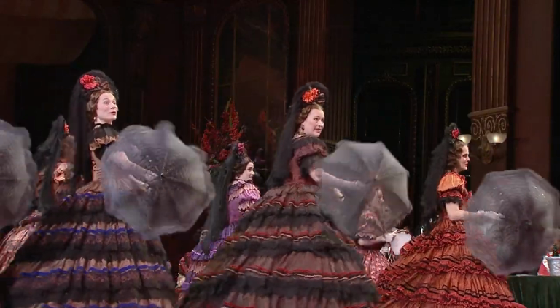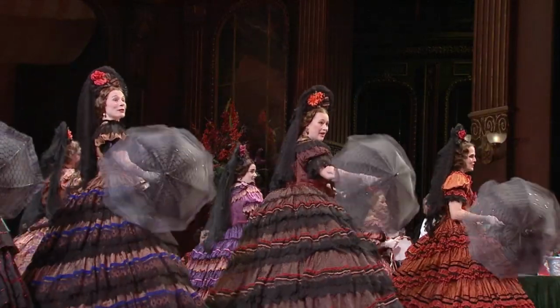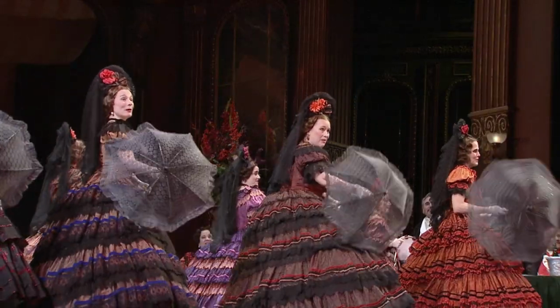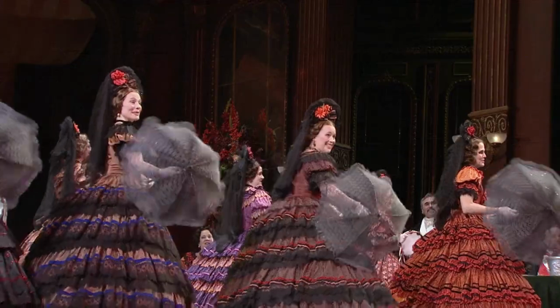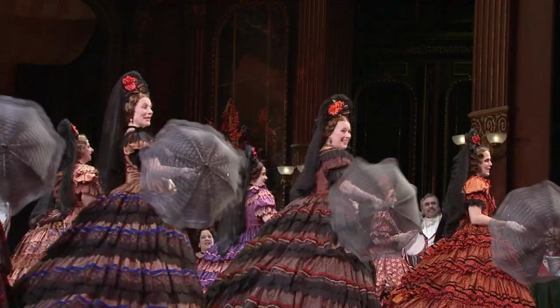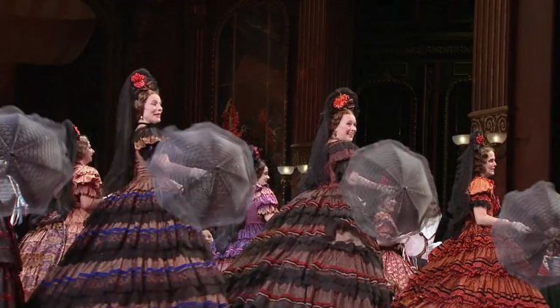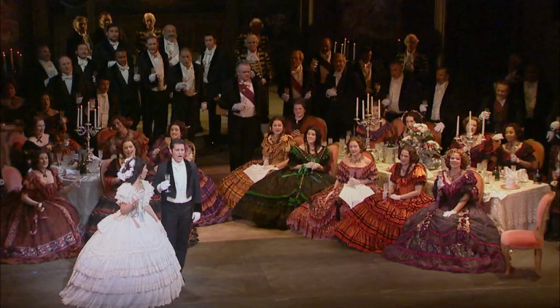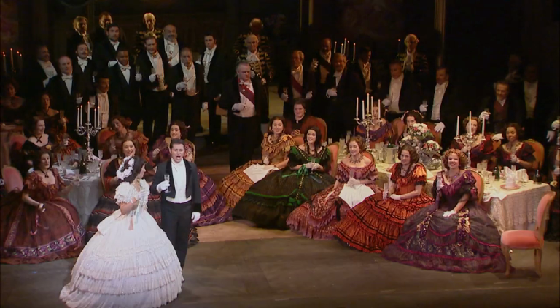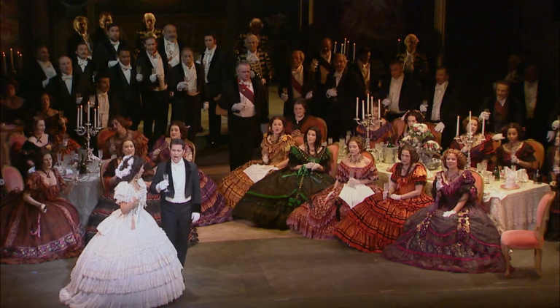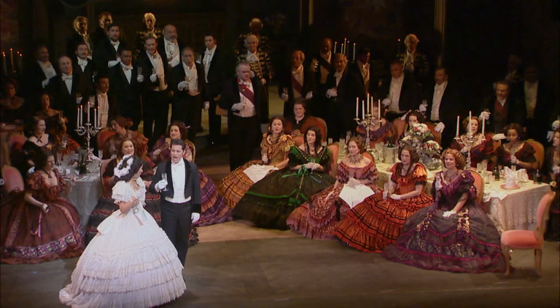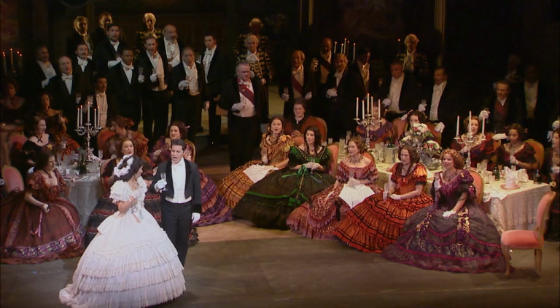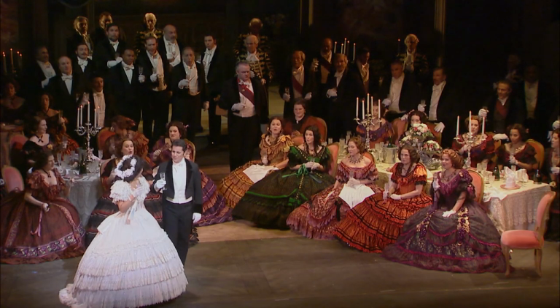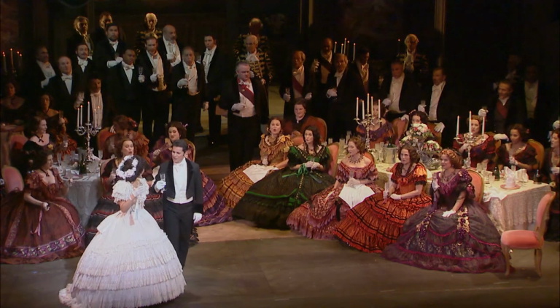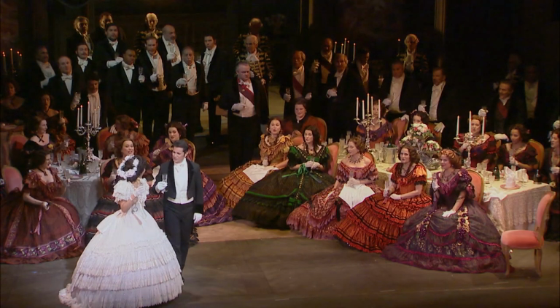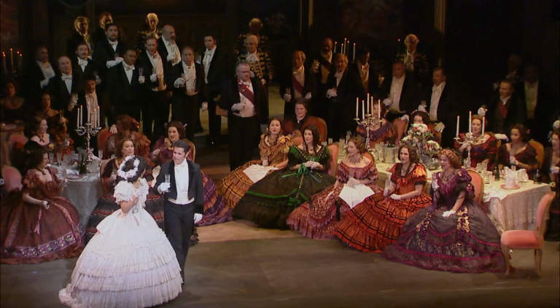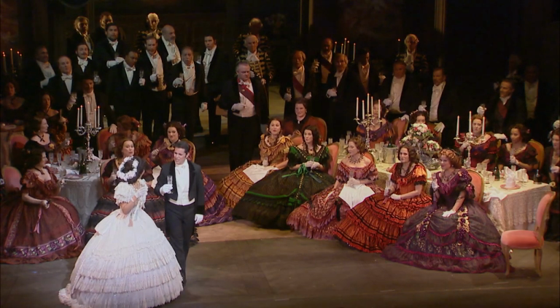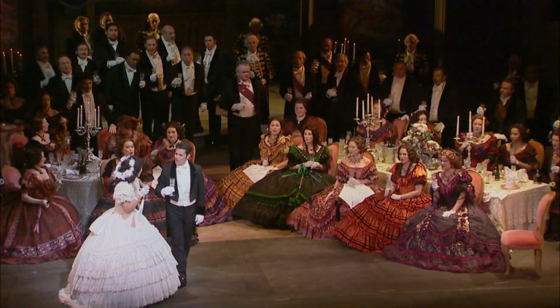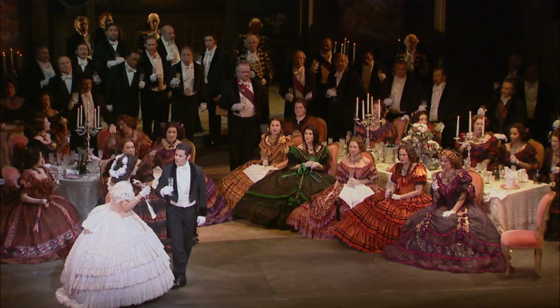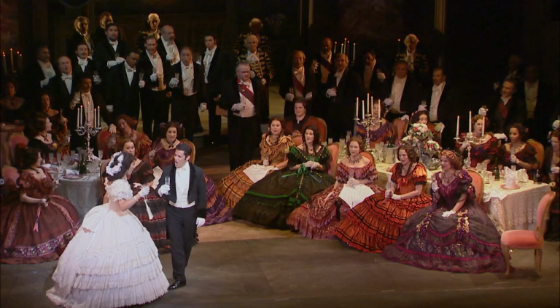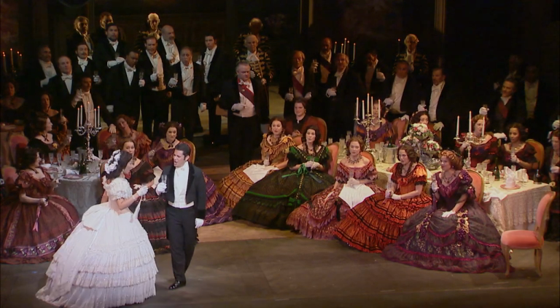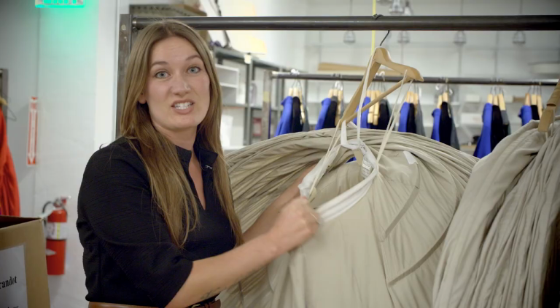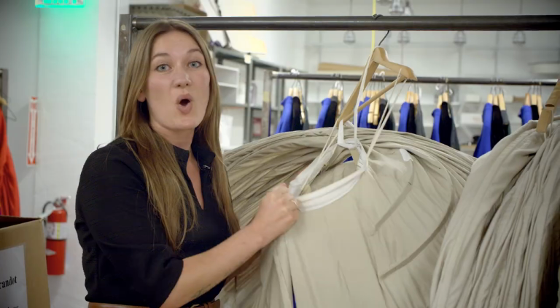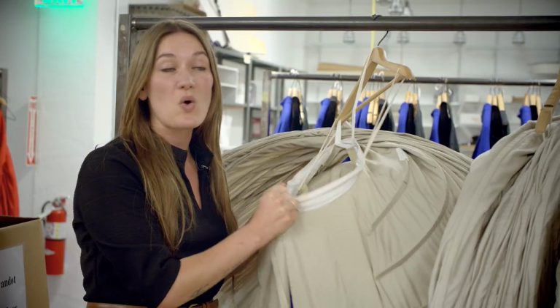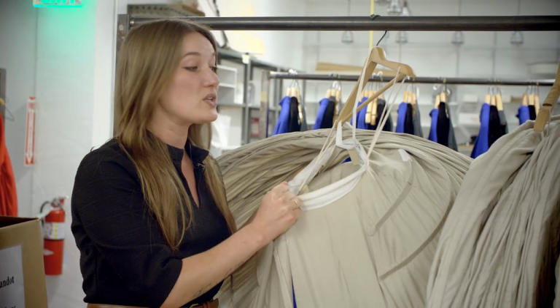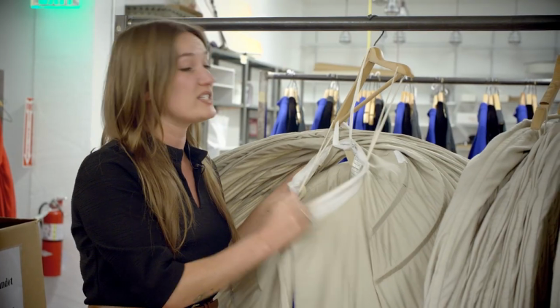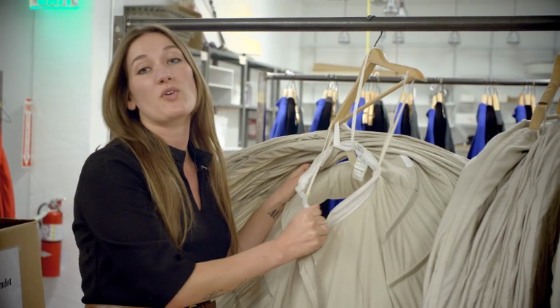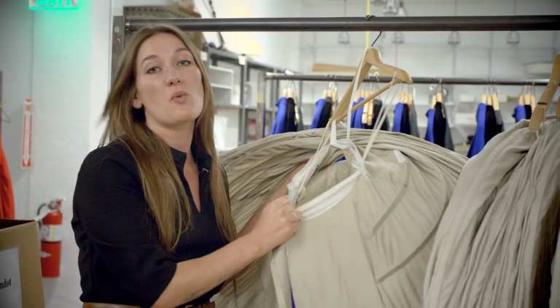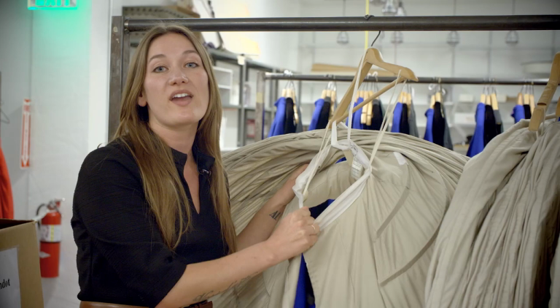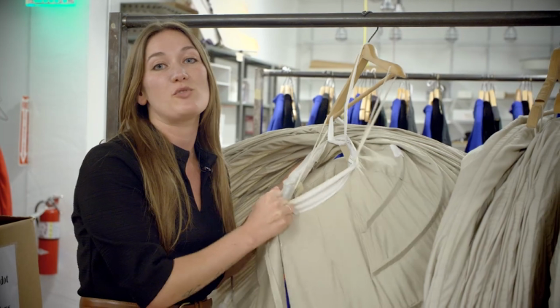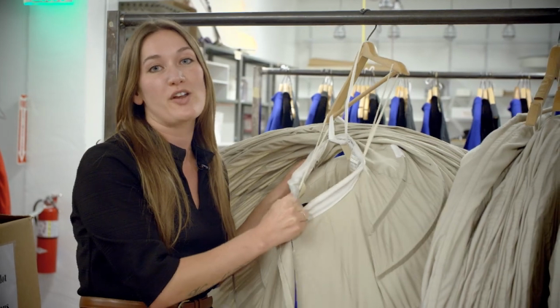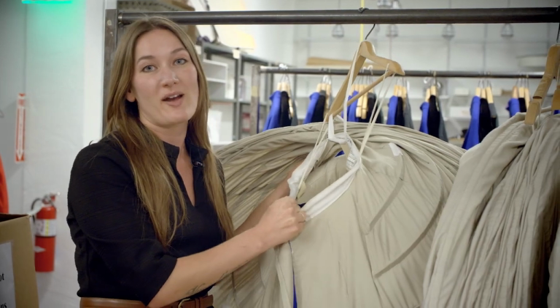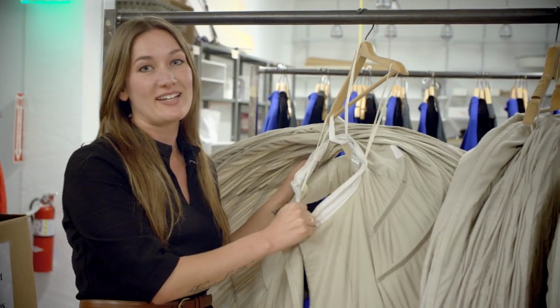how to walk, and how to sit in these, because it is not easy. It's a whole different way of moving your body.